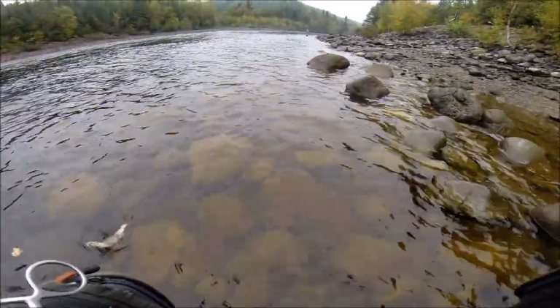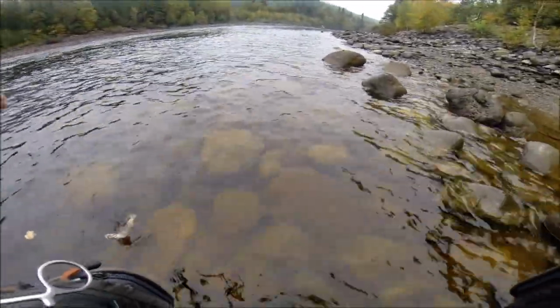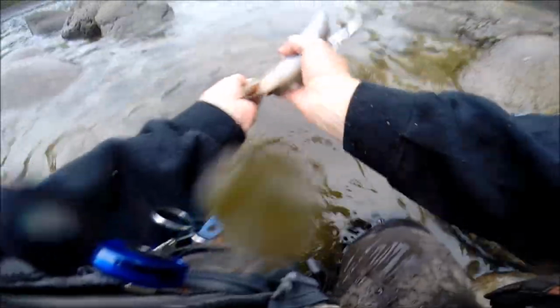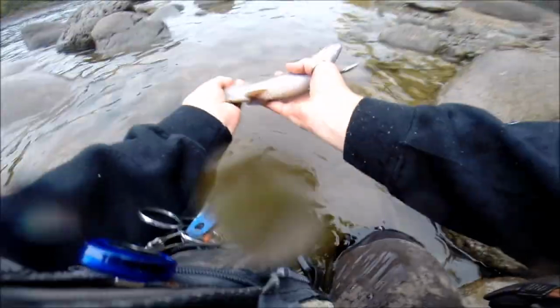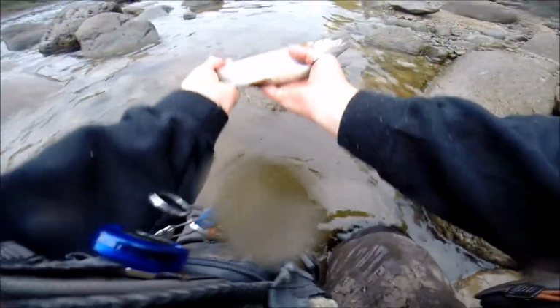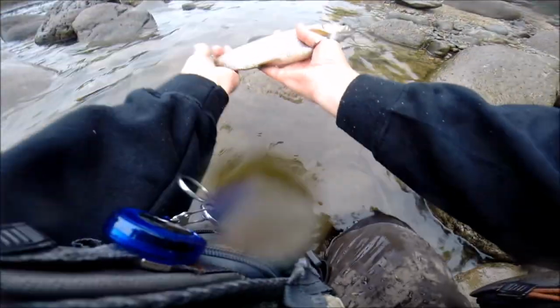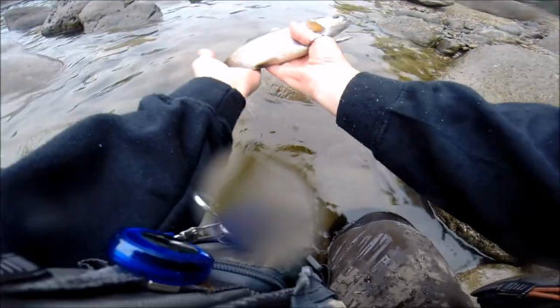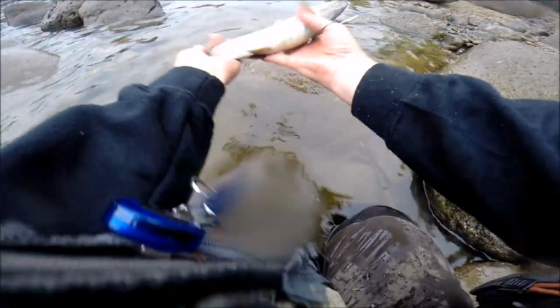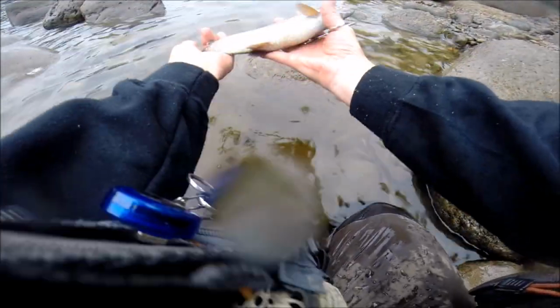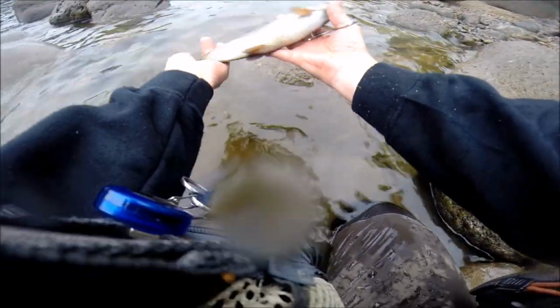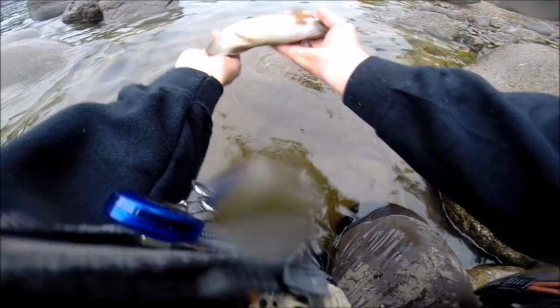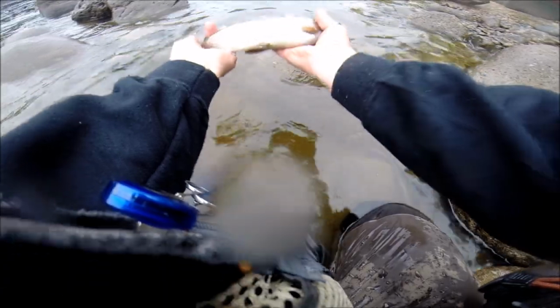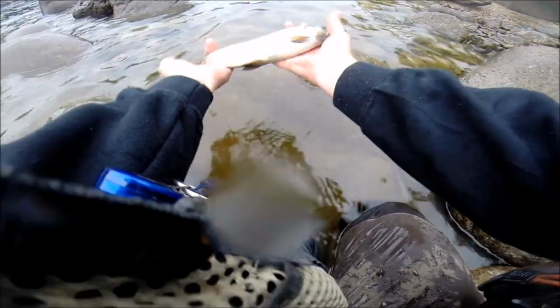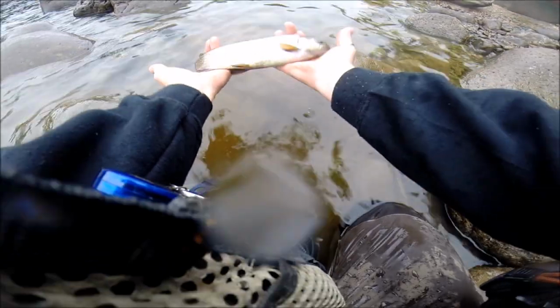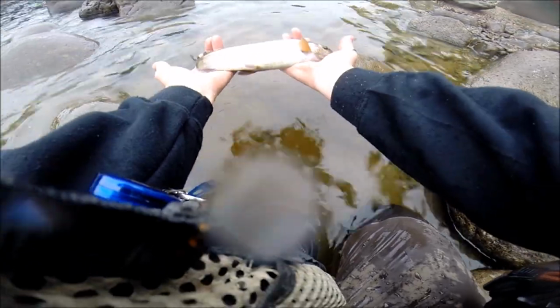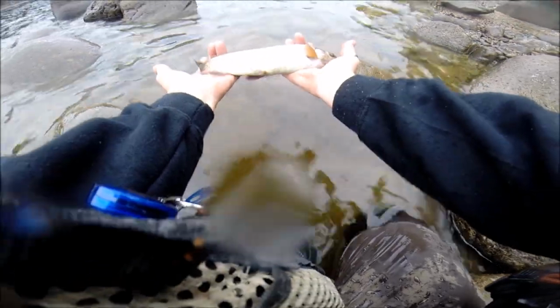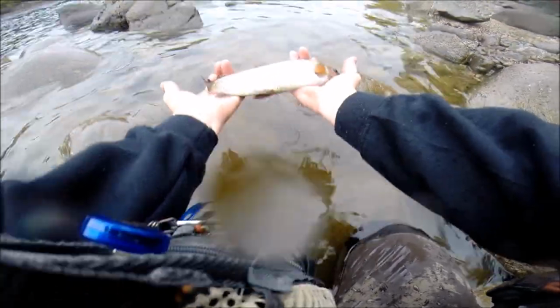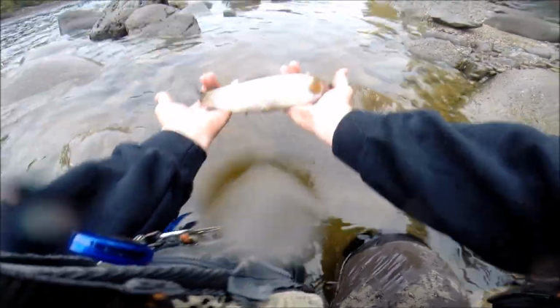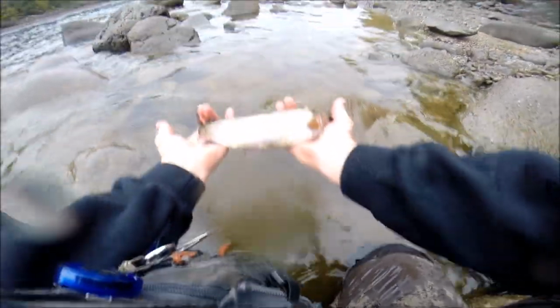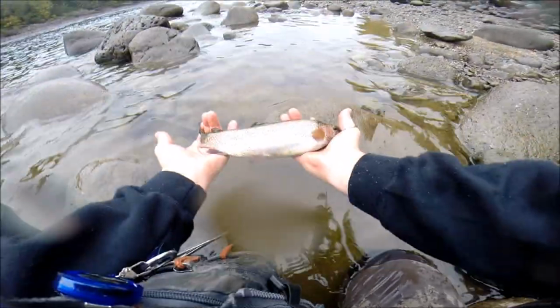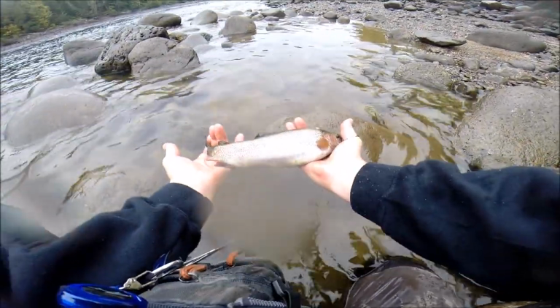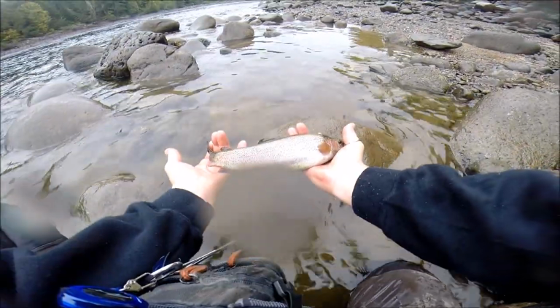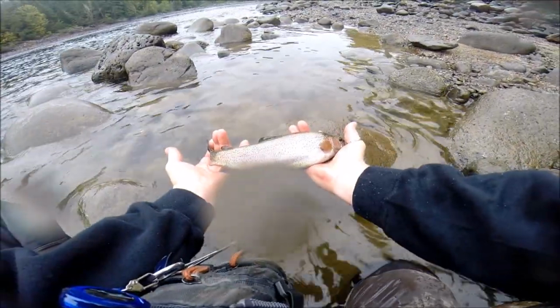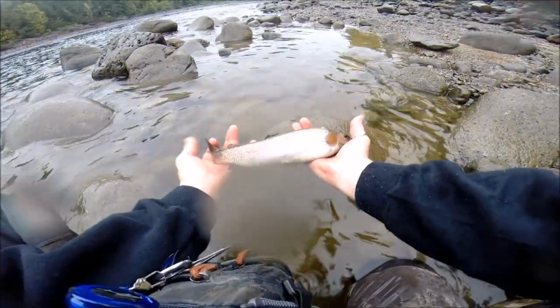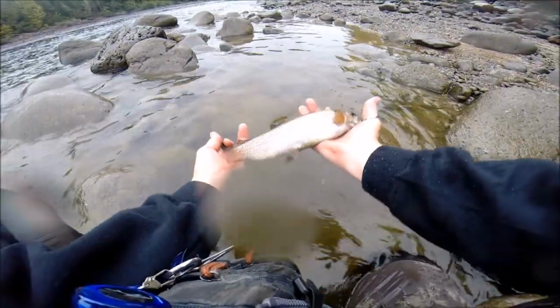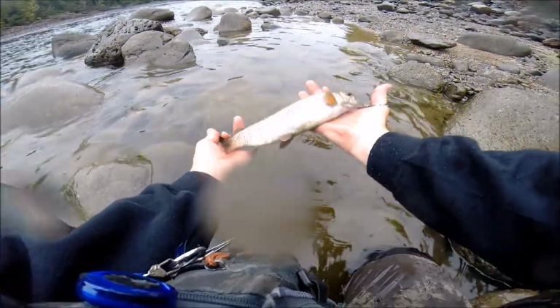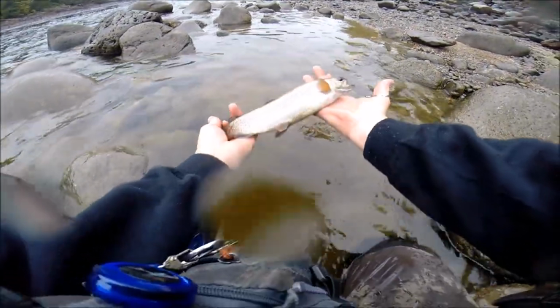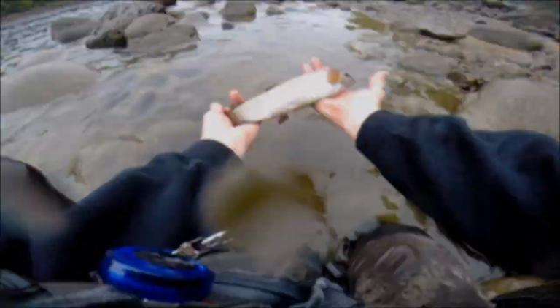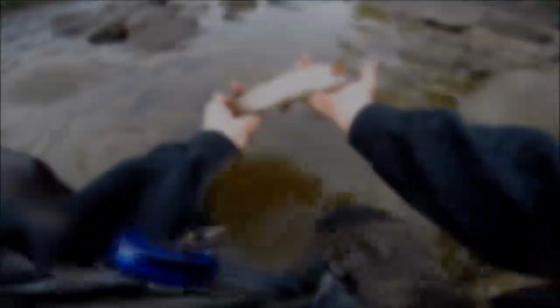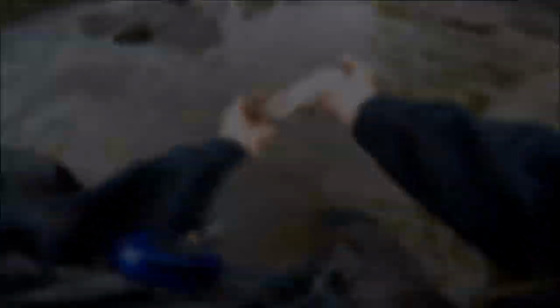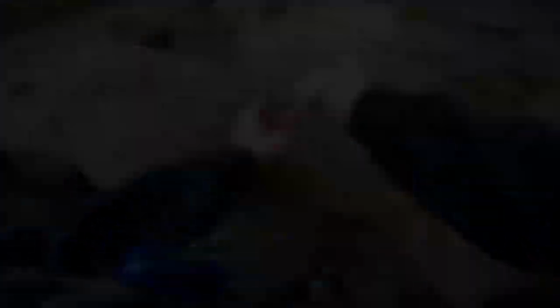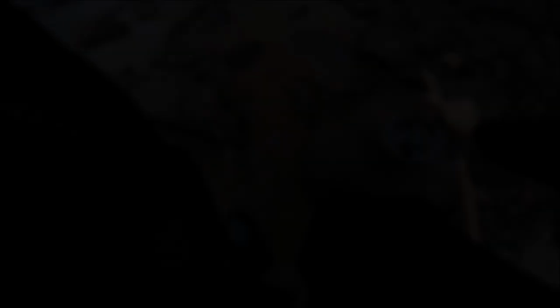My first fish of the trip — a beautiful little resi. That's awesome.